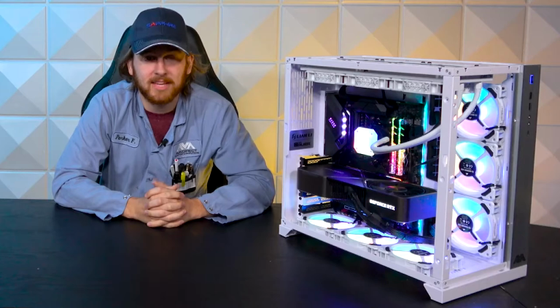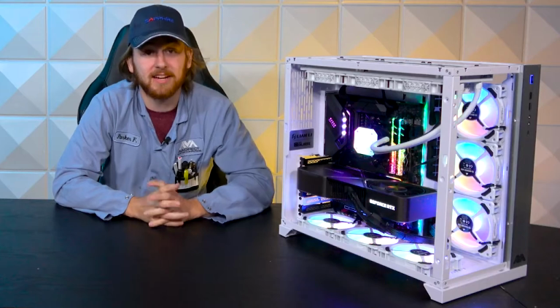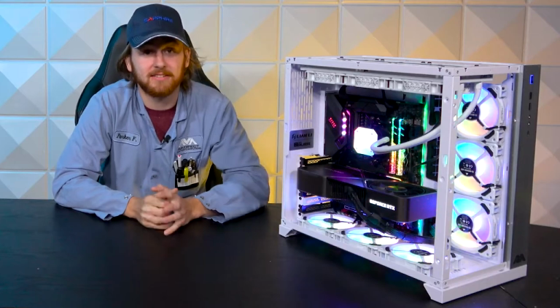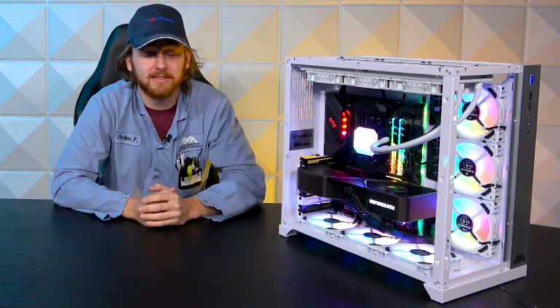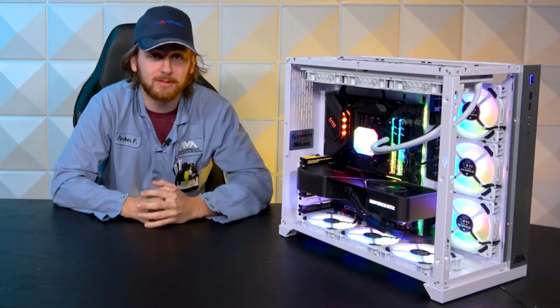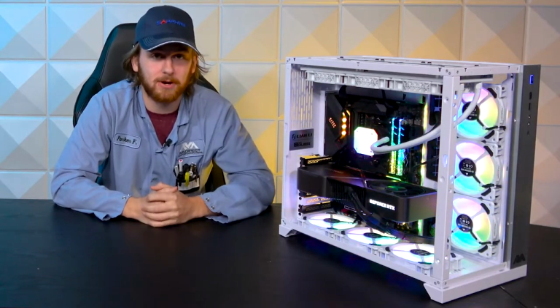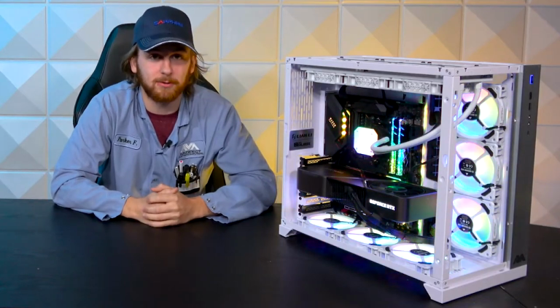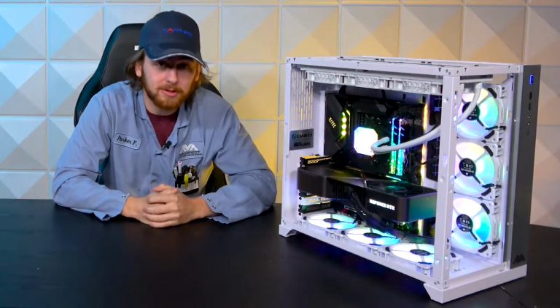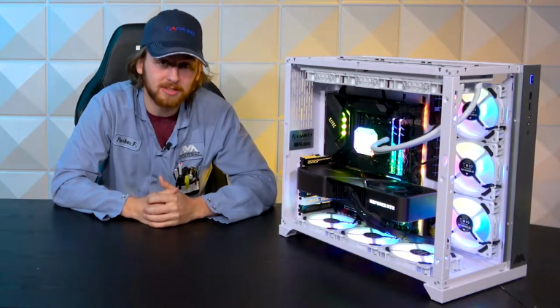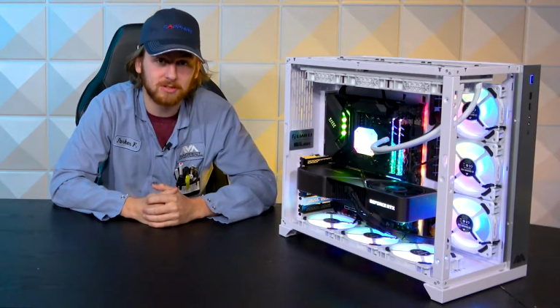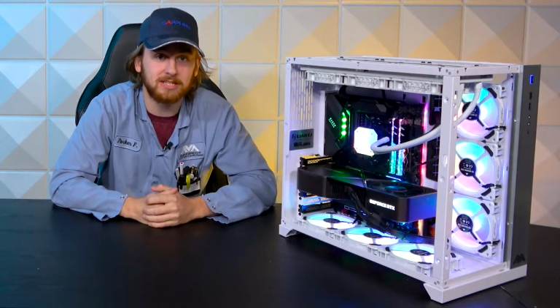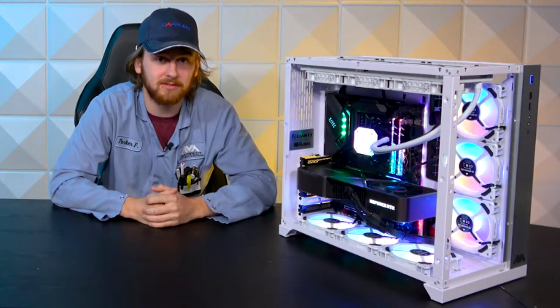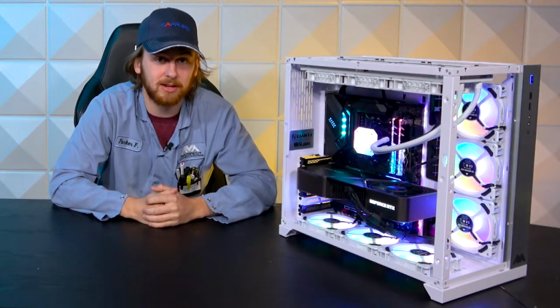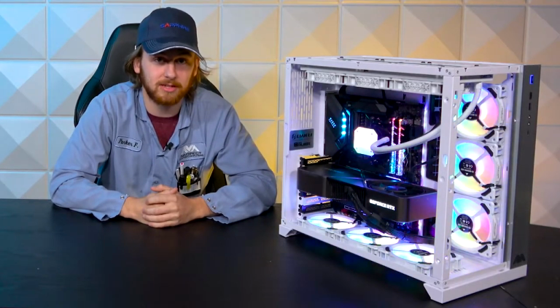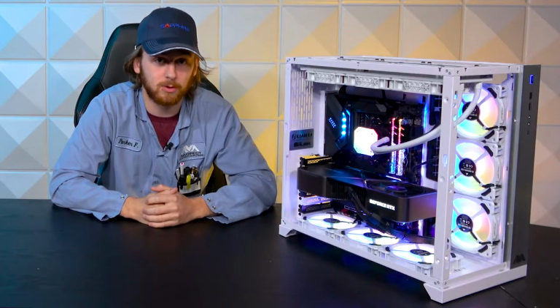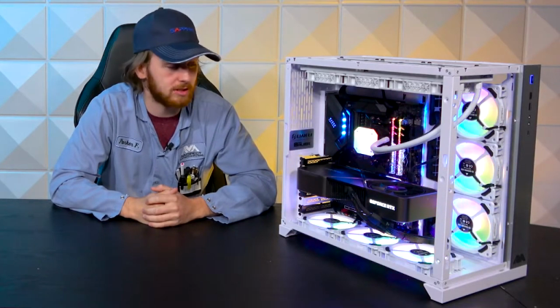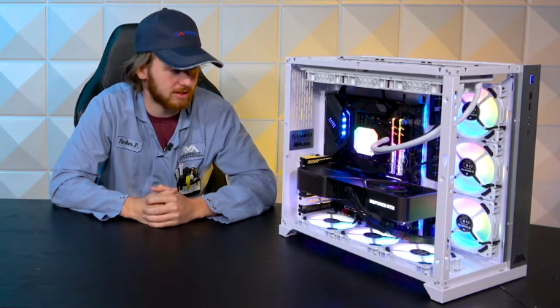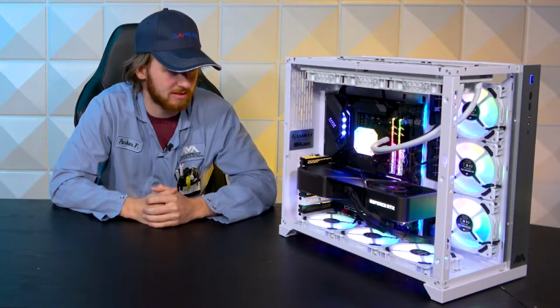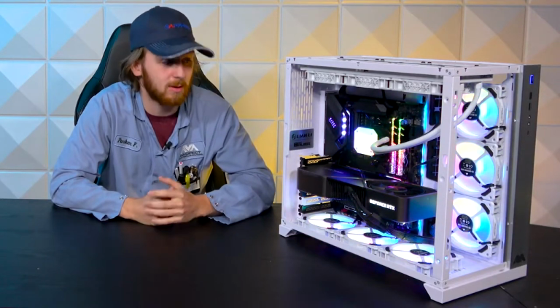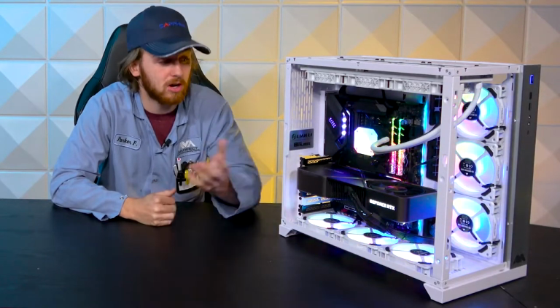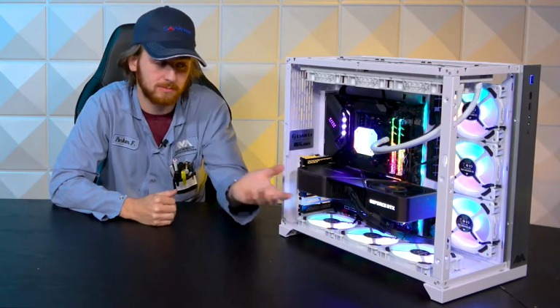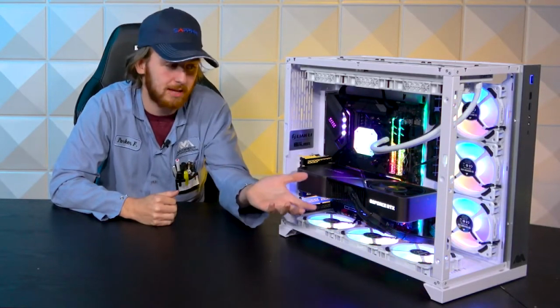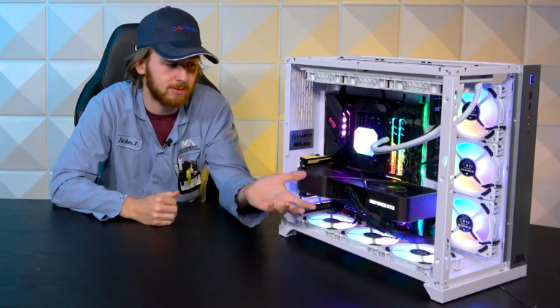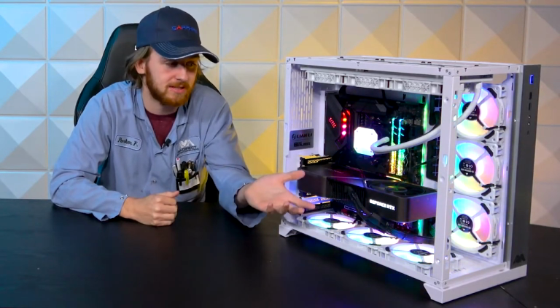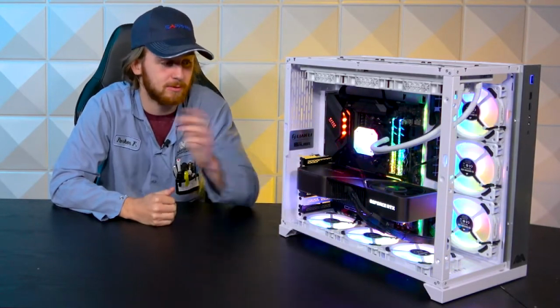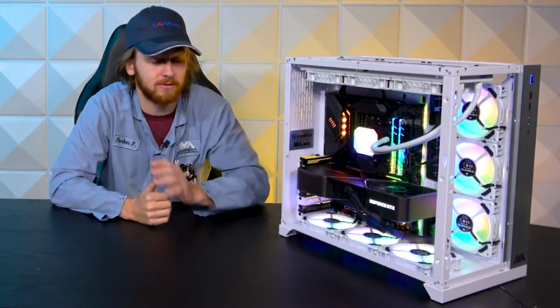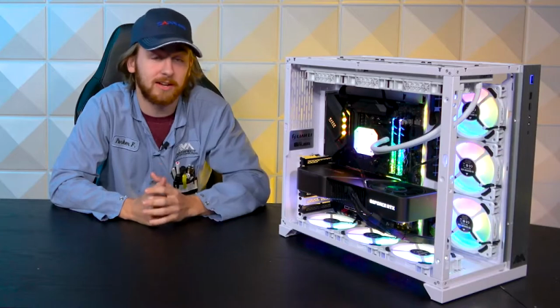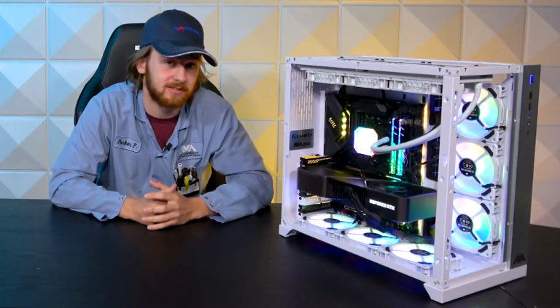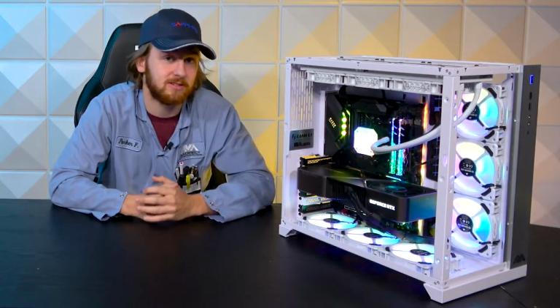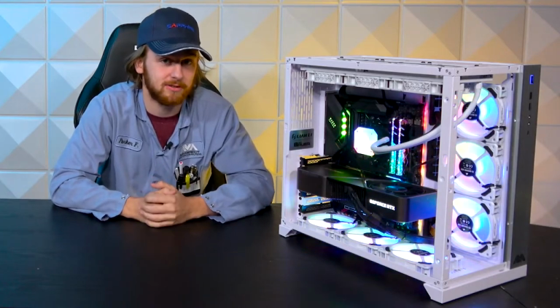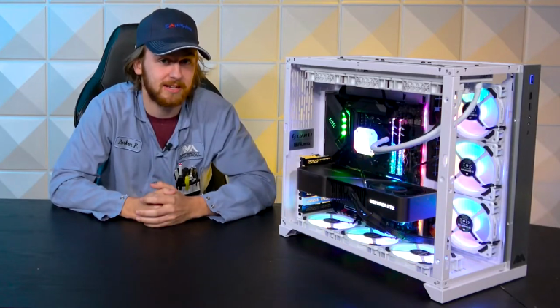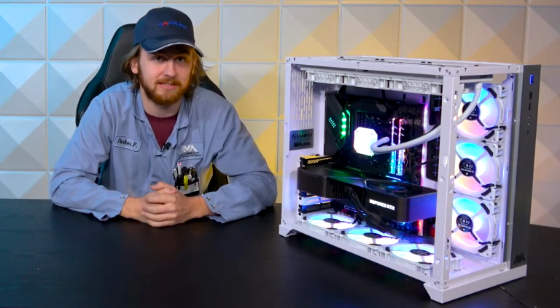Hey guys, this is Parker. Welcome to this week's AVA Rigs where we look at this awesome gaming PC with a Founders Edition 3090.